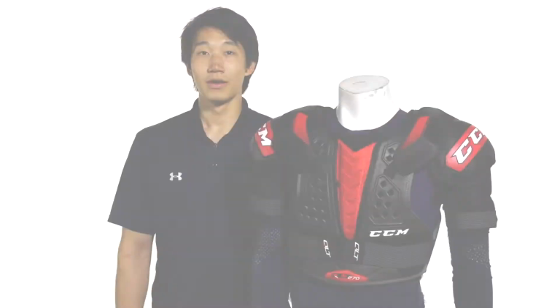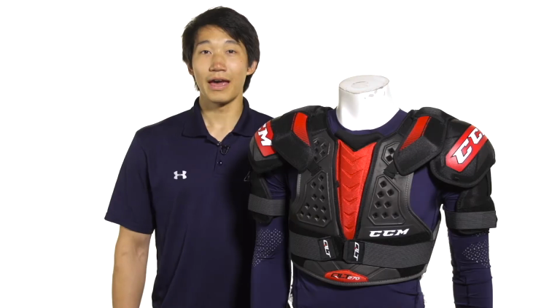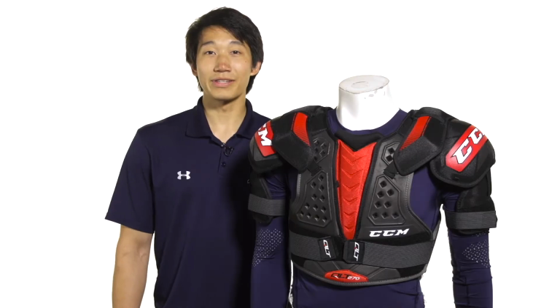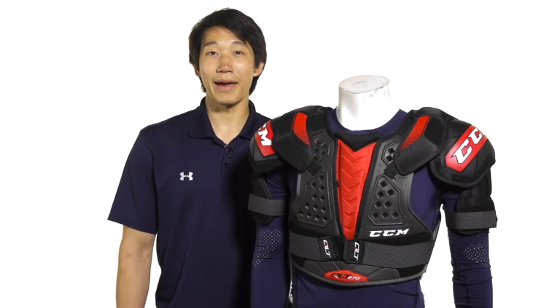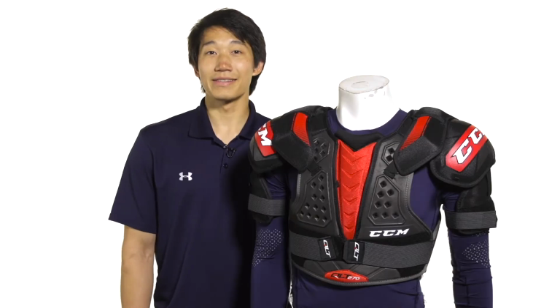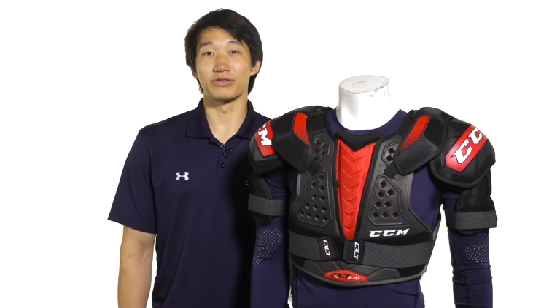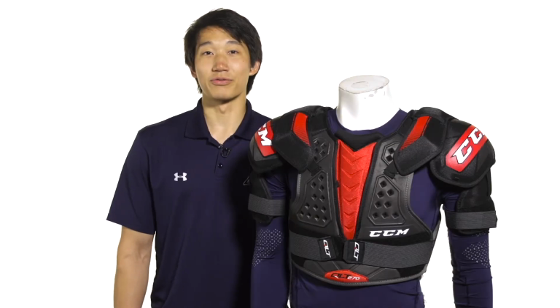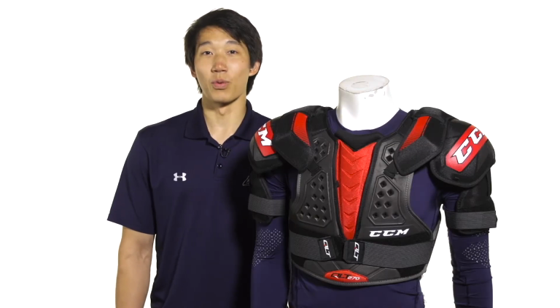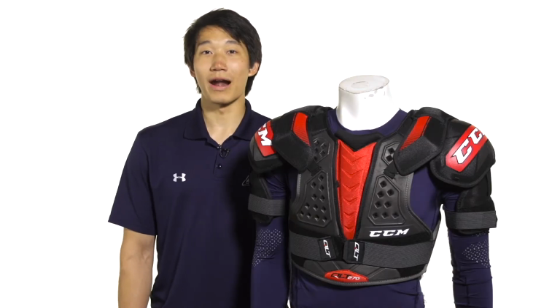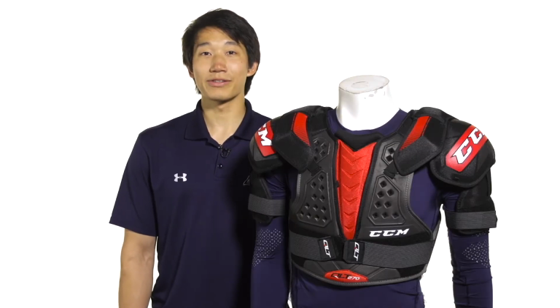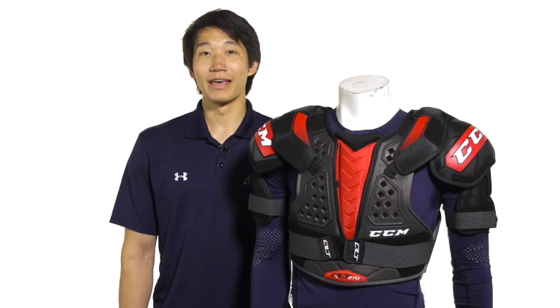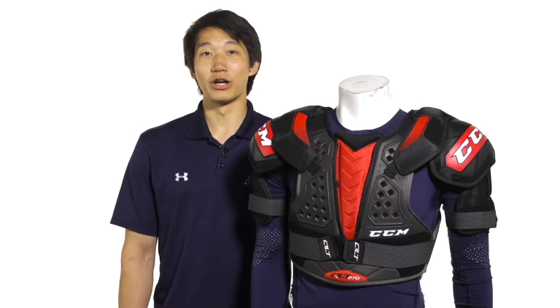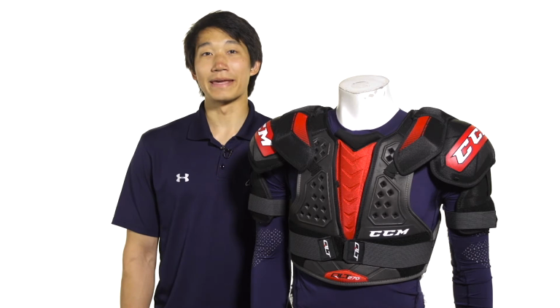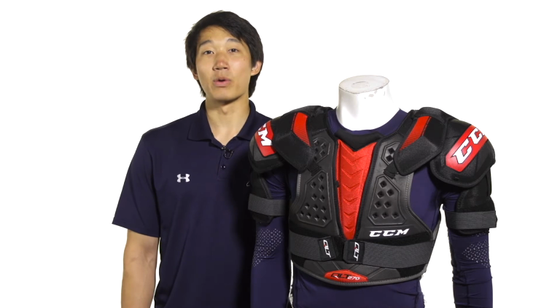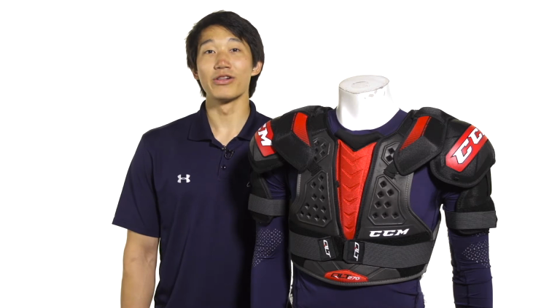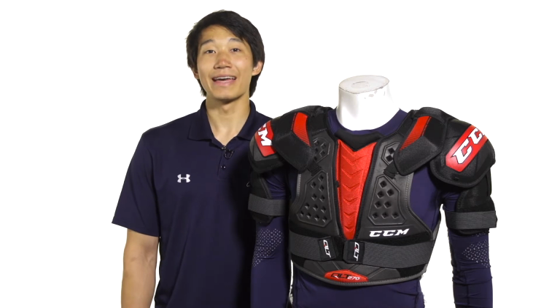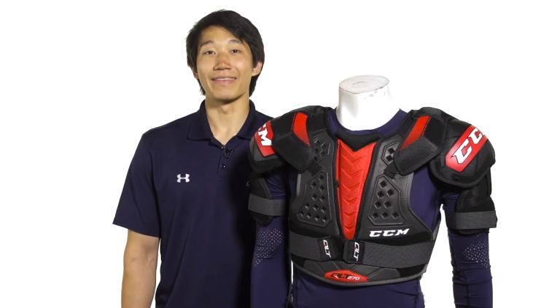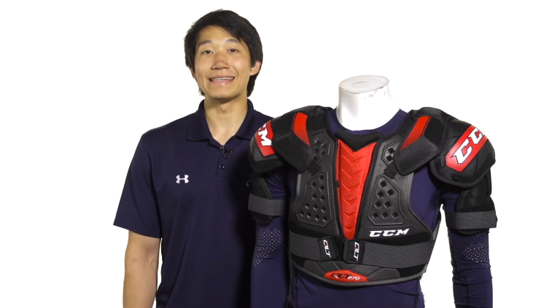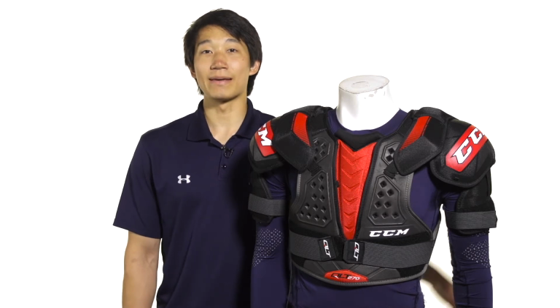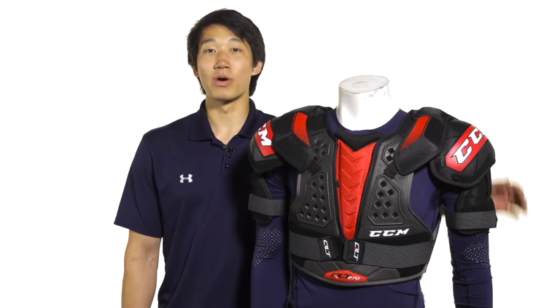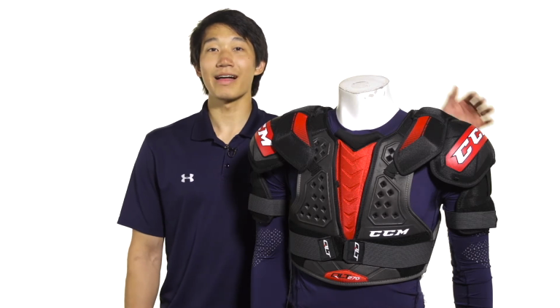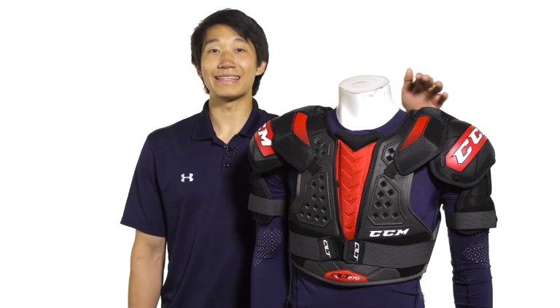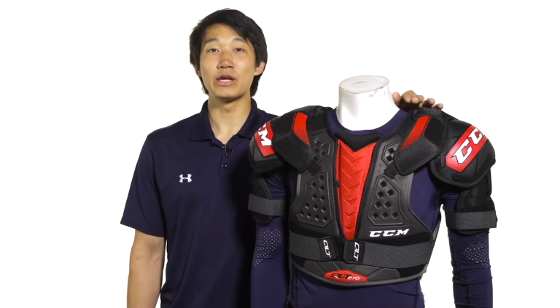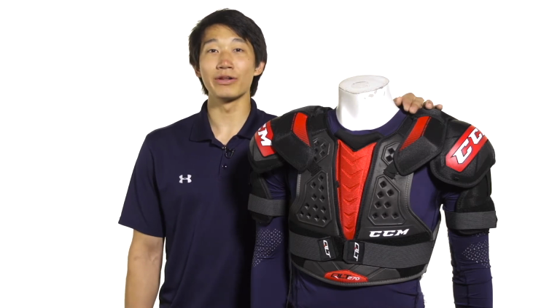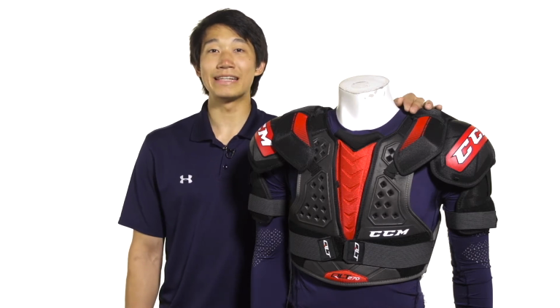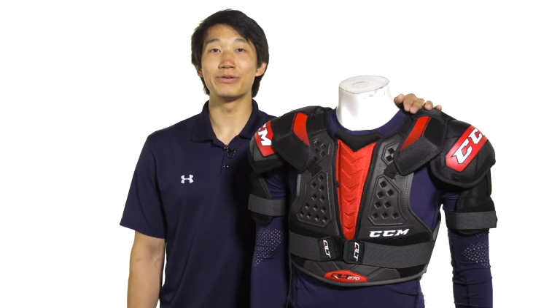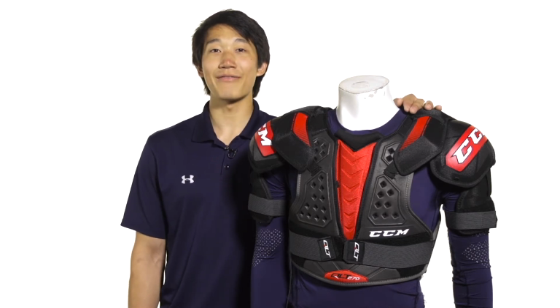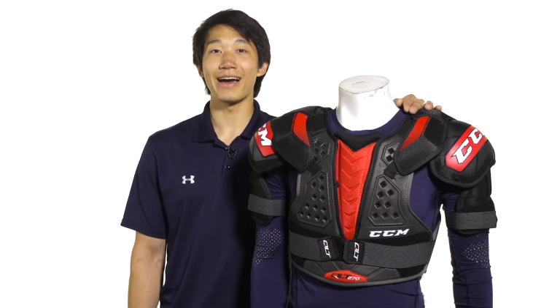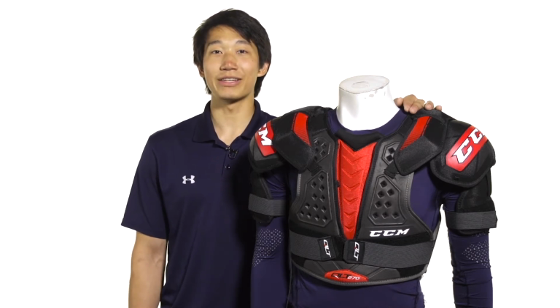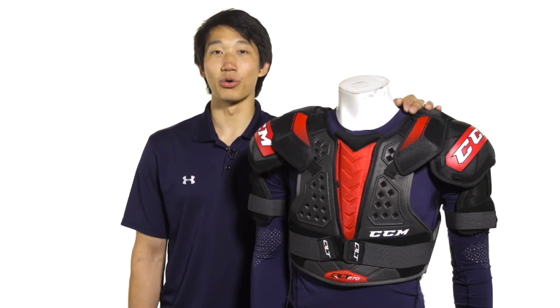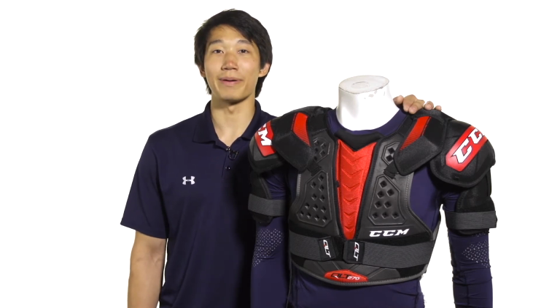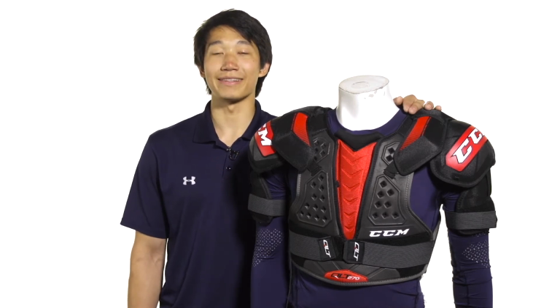Hey, what's up guys? This is Chris from The Warehouse. Here we're taking a quick look at the CCM QuickLight QLT270 Hockey Shoulder Pads.